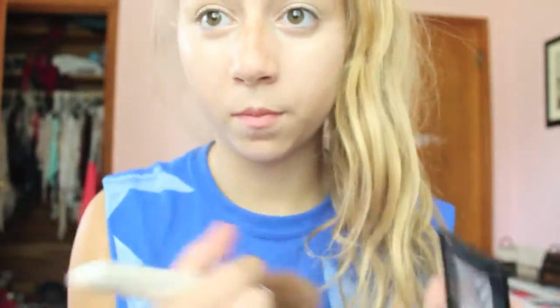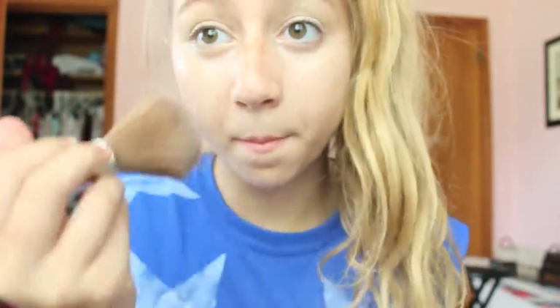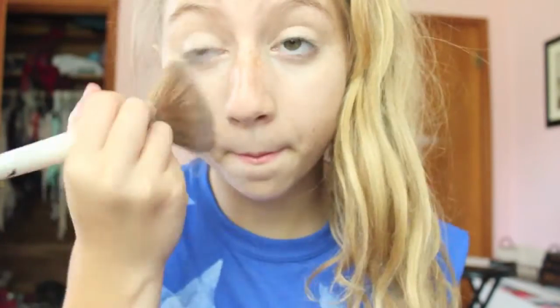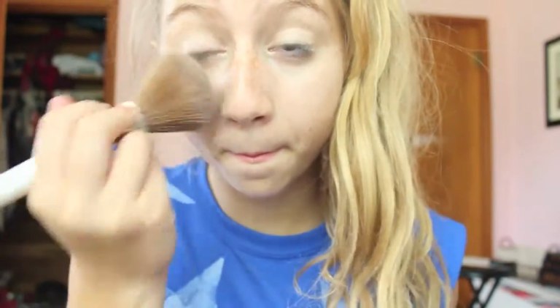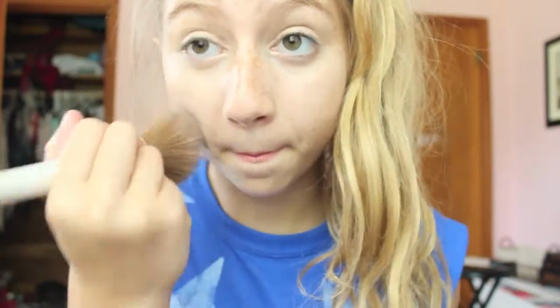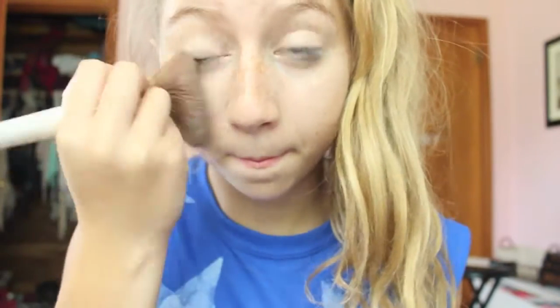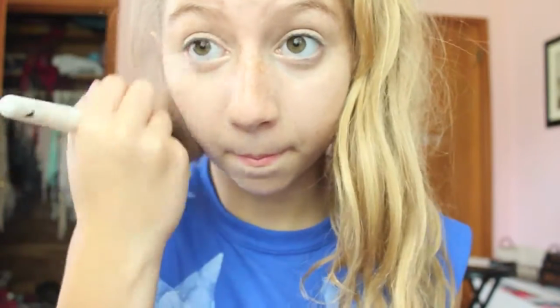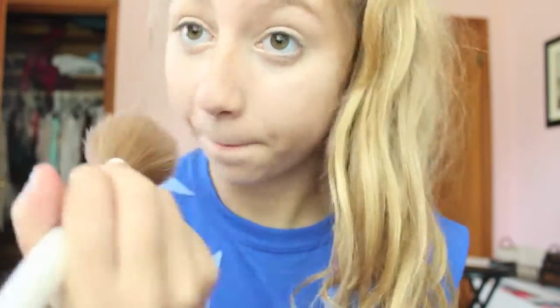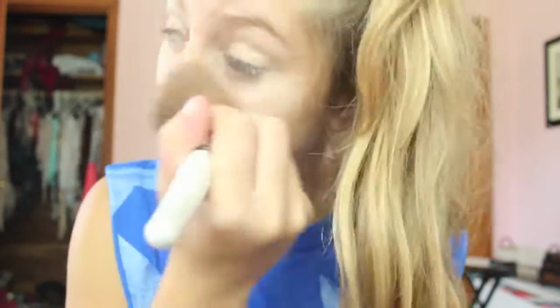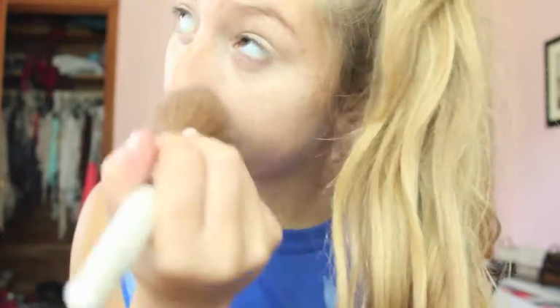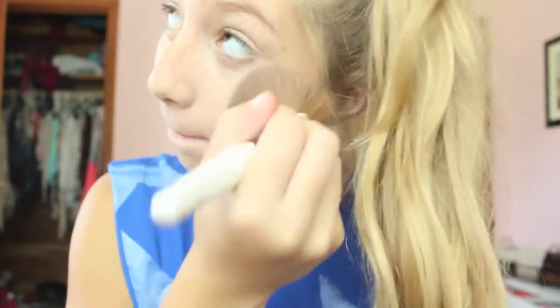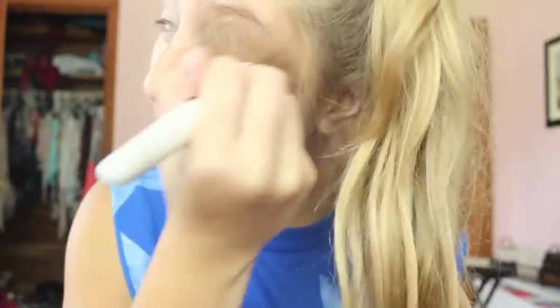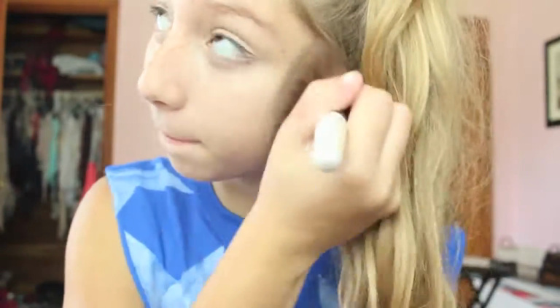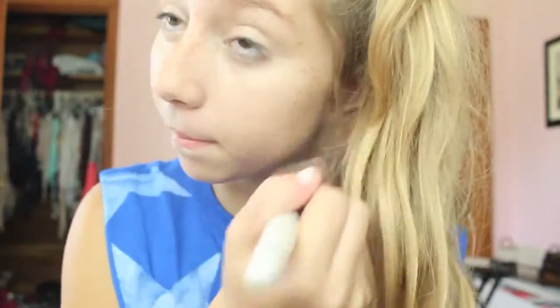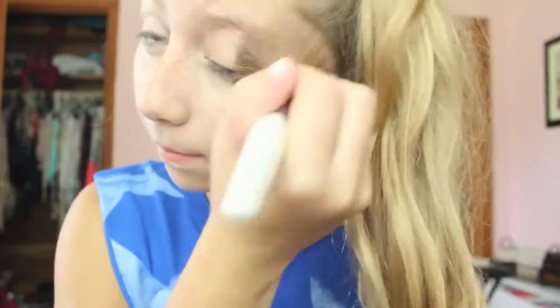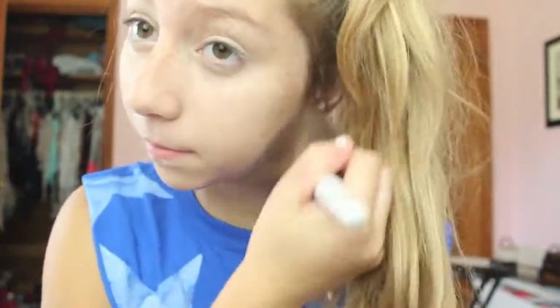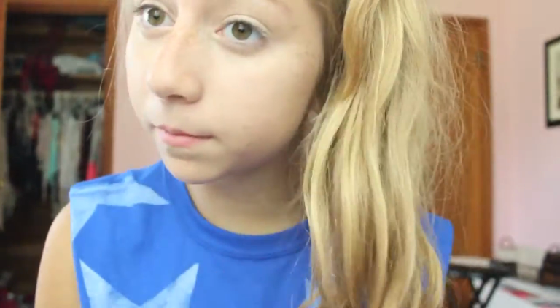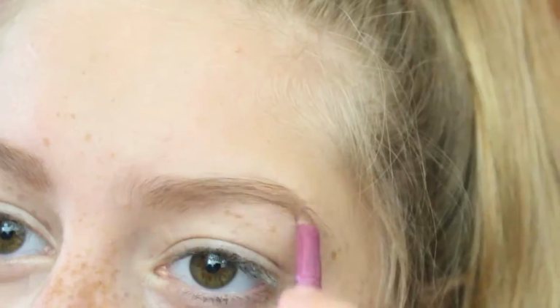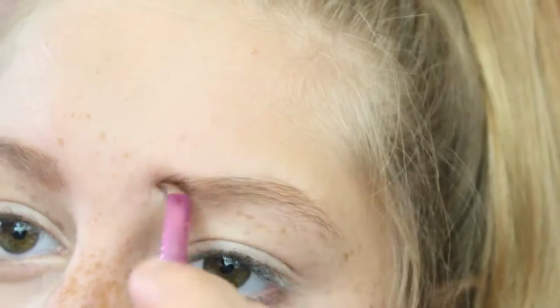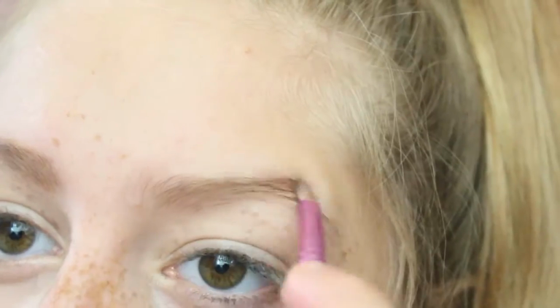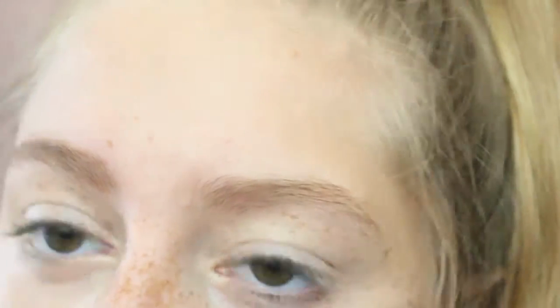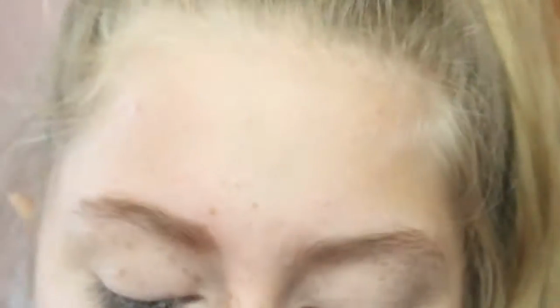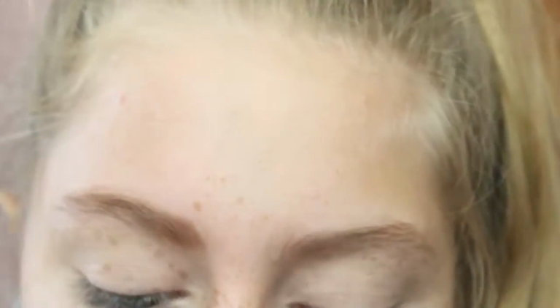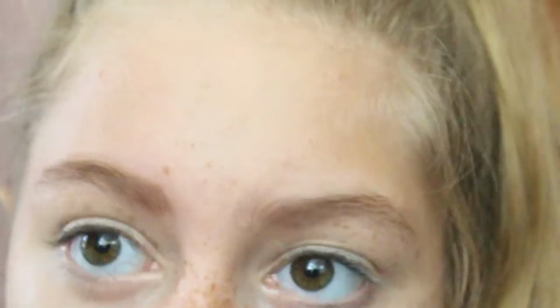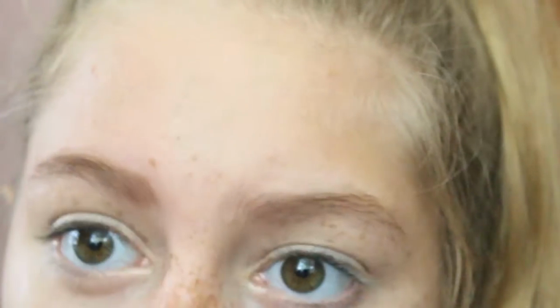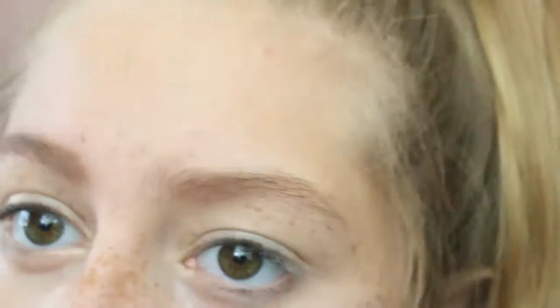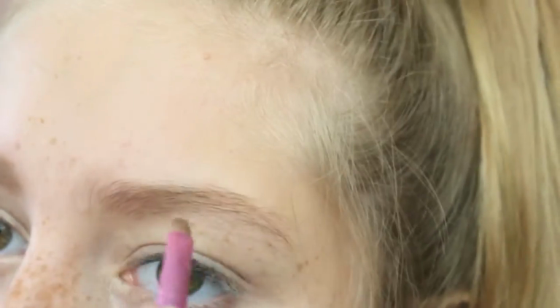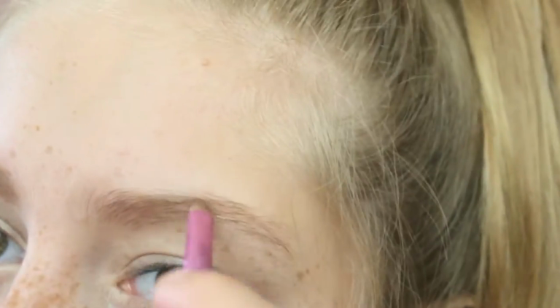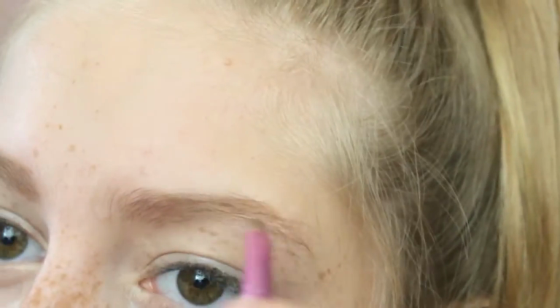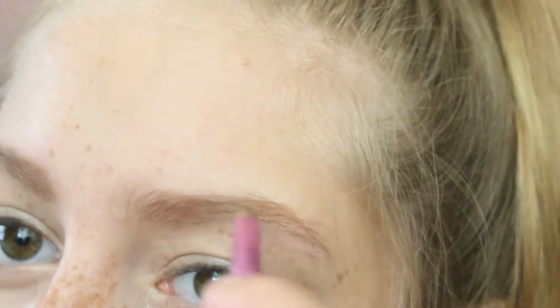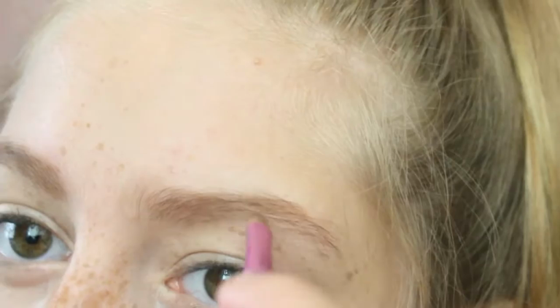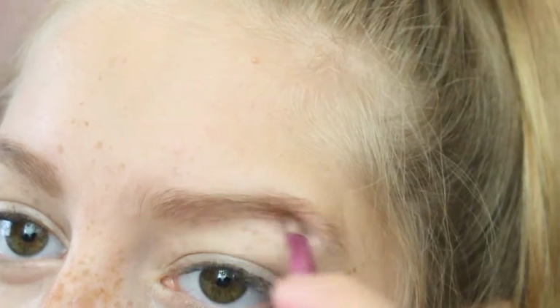Then I'm just going to be setting that with the fit me powder. Then I'm just going to be filling in my eyebrows.